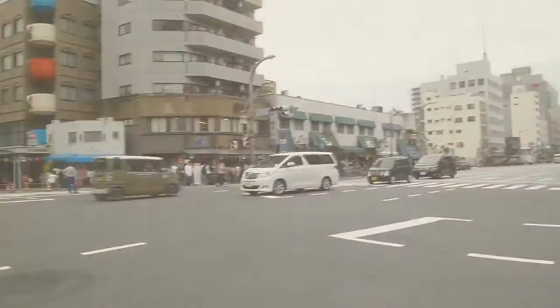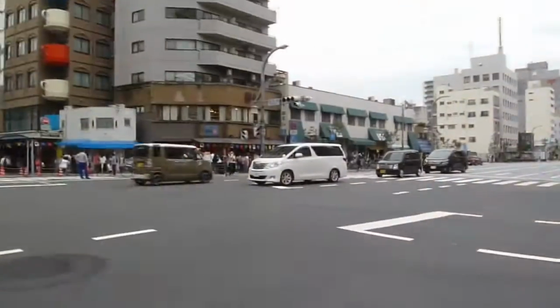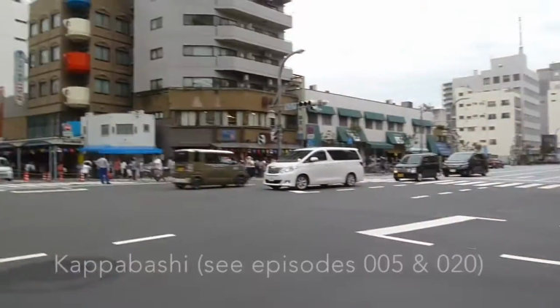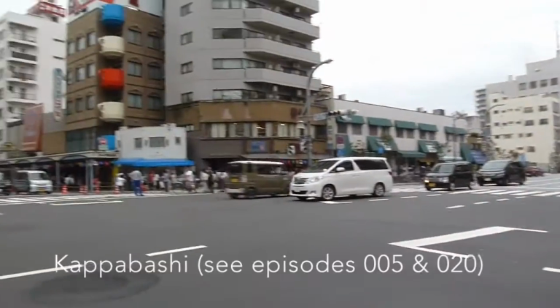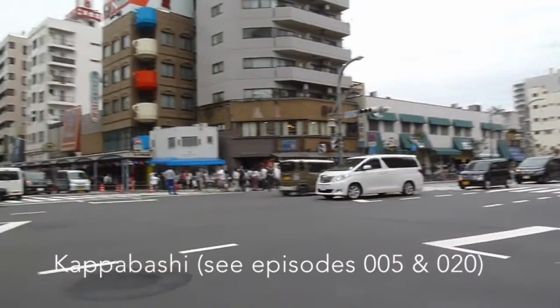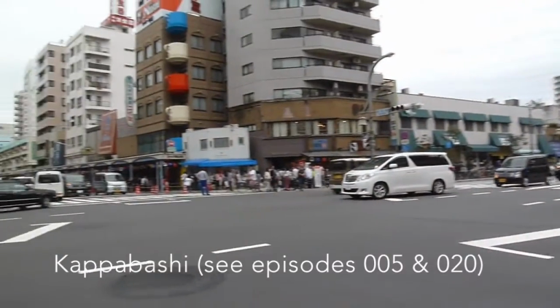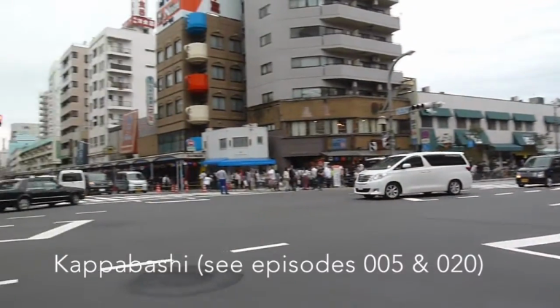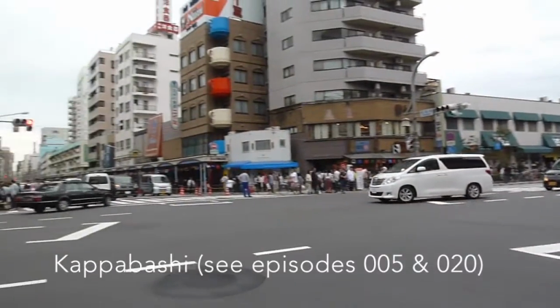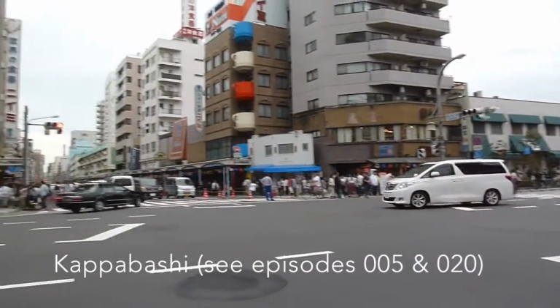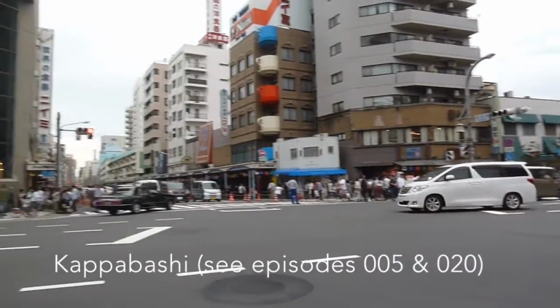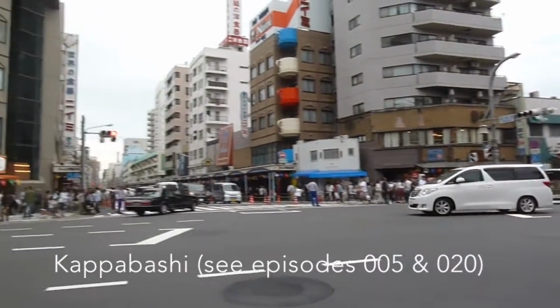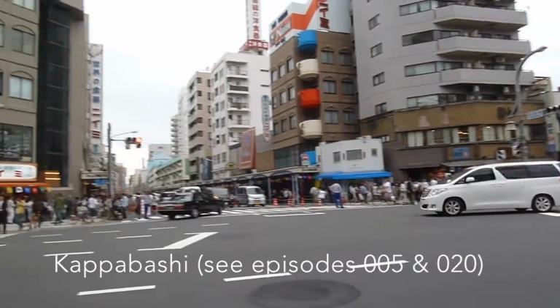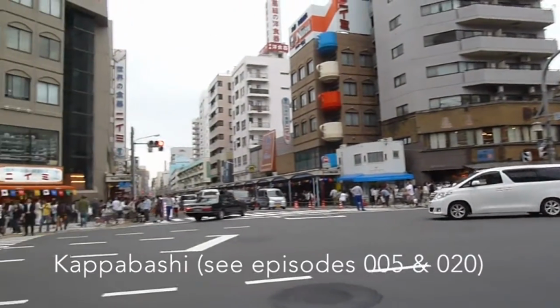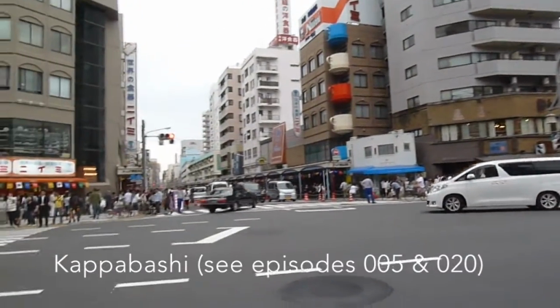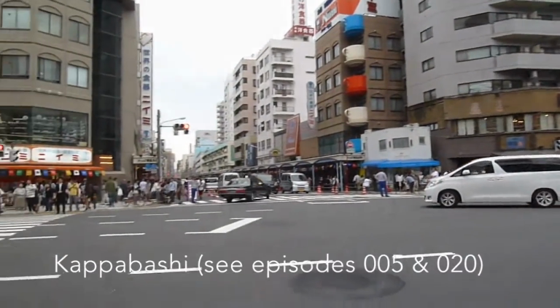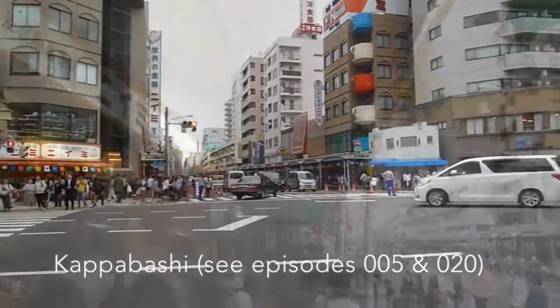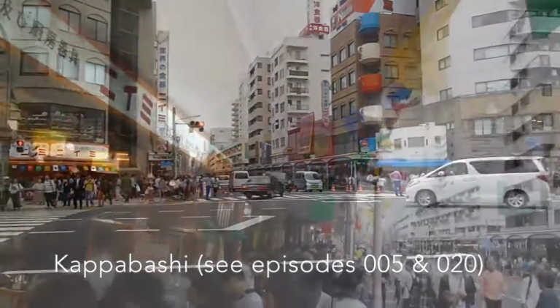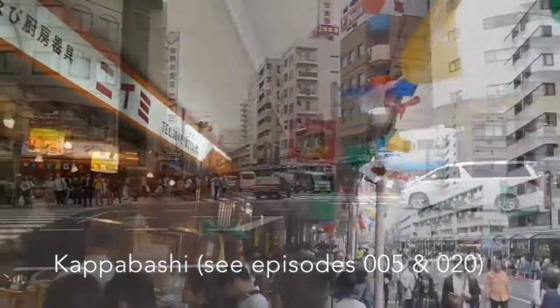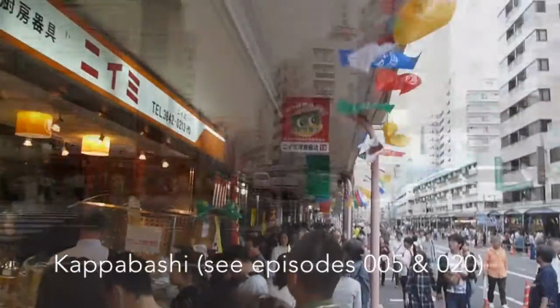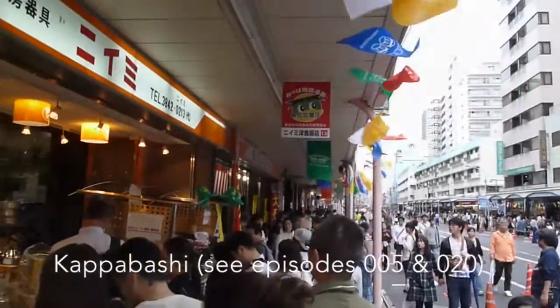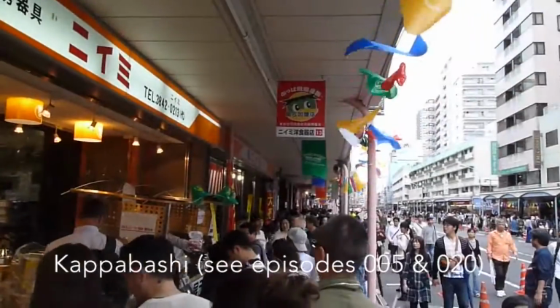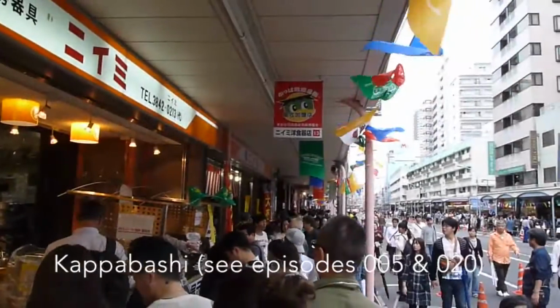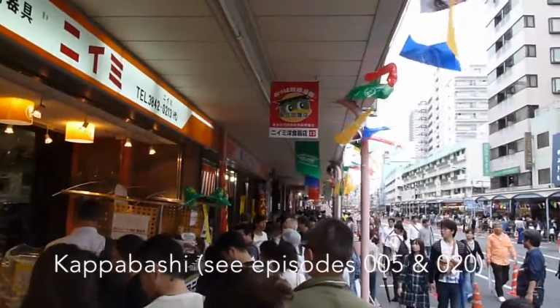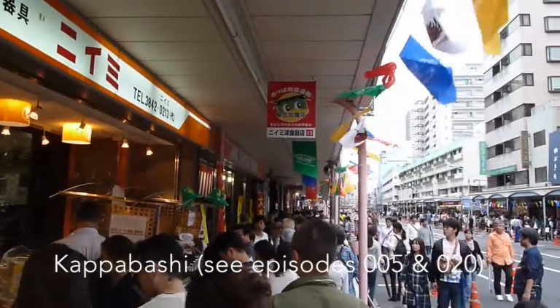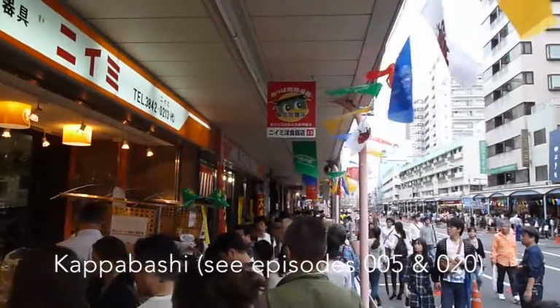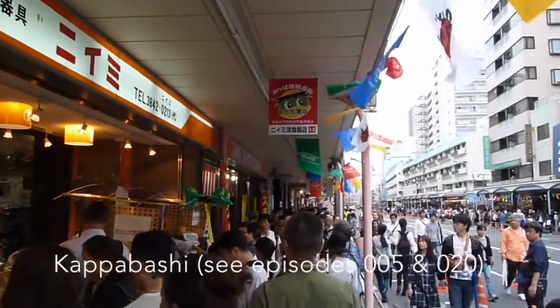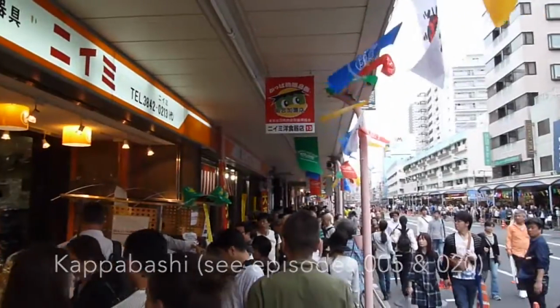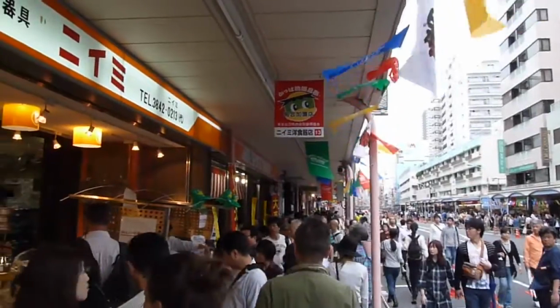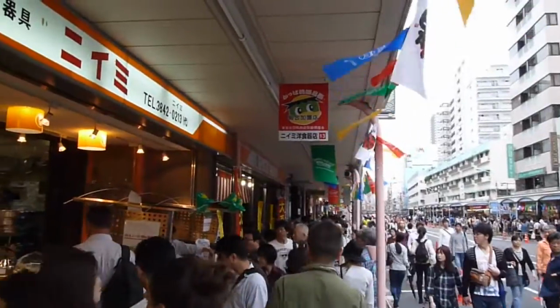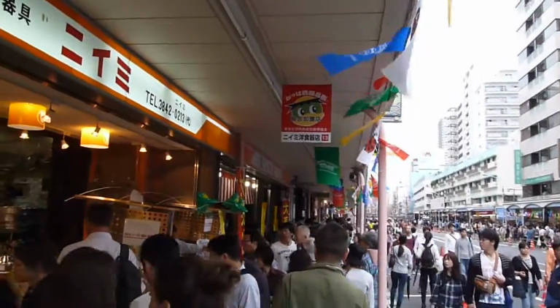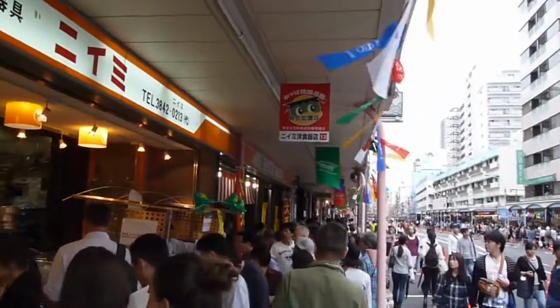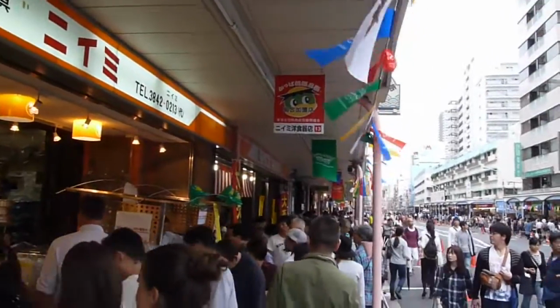So we're back at Kappabashi, and I don't know what's going on, but there are all these flags in the street and it's very crowded.